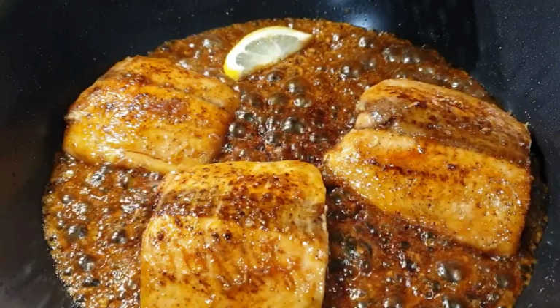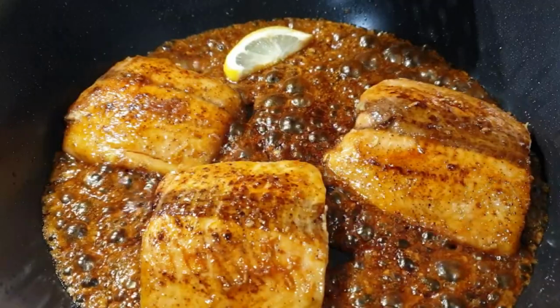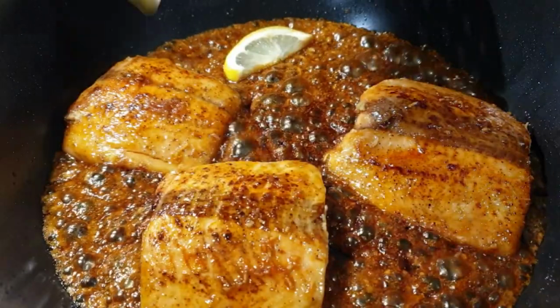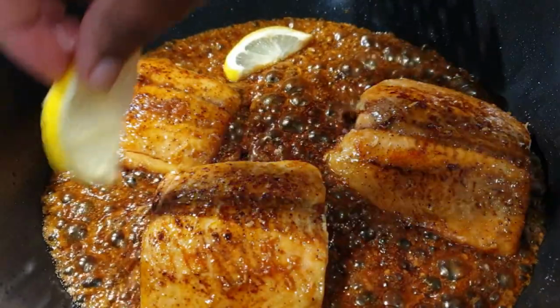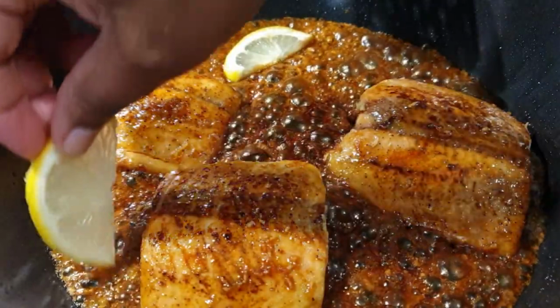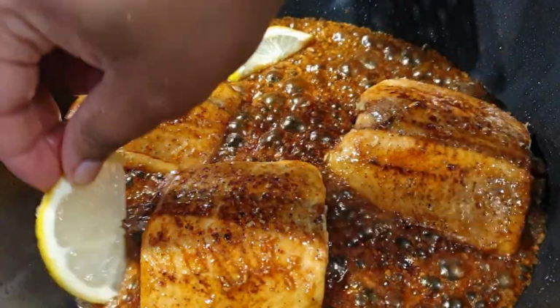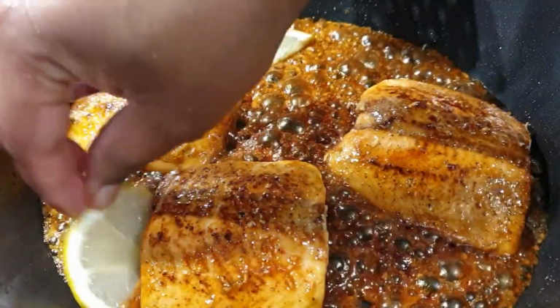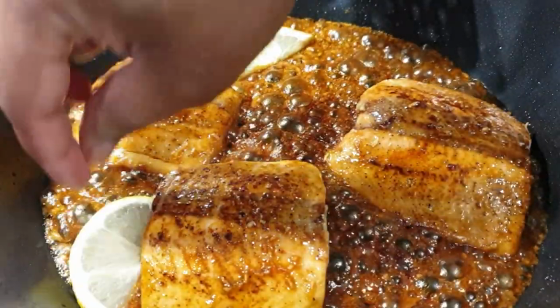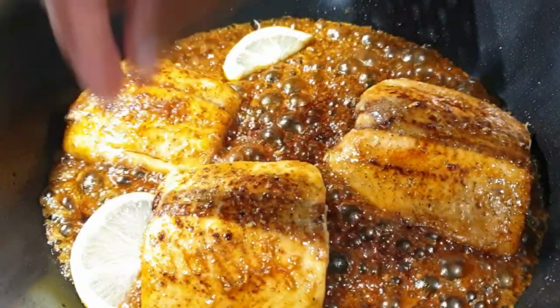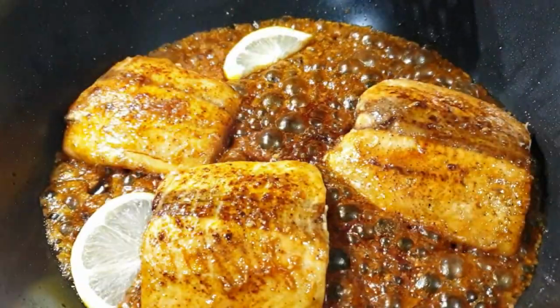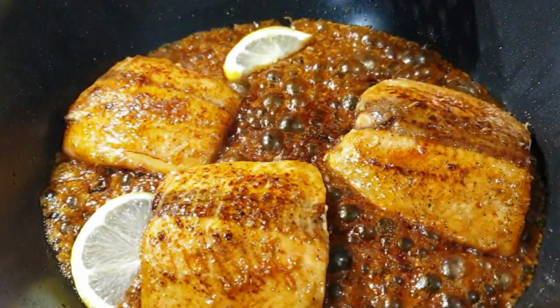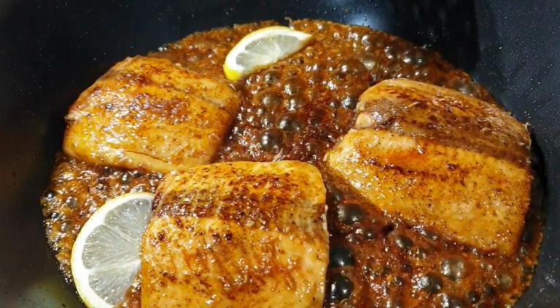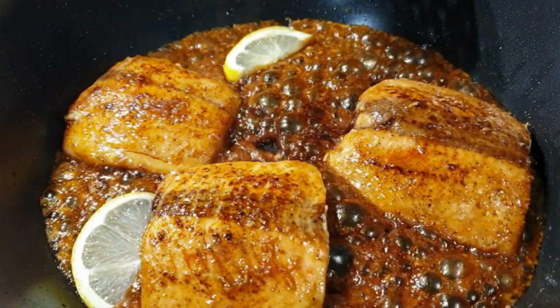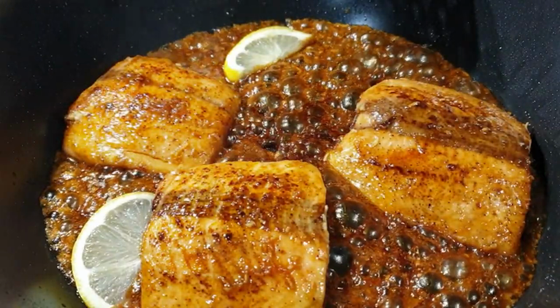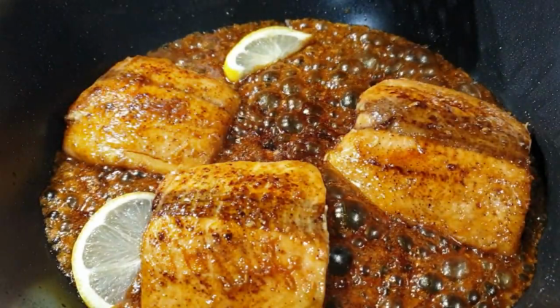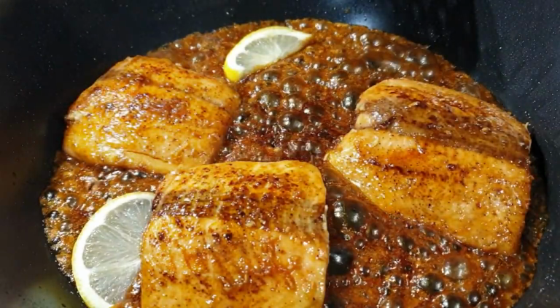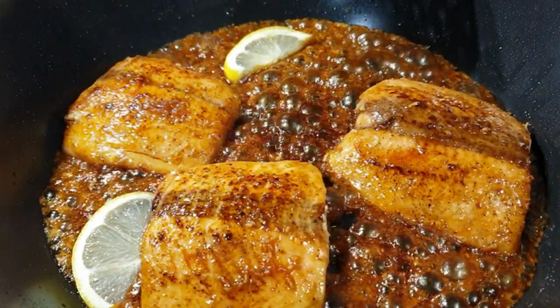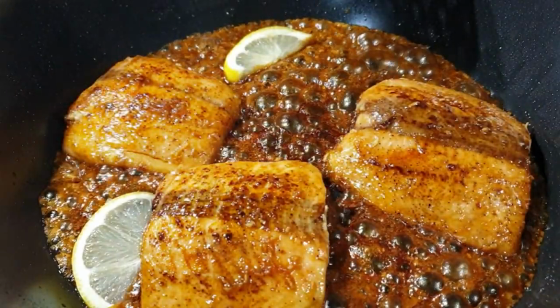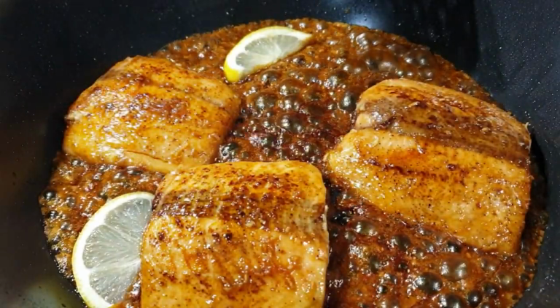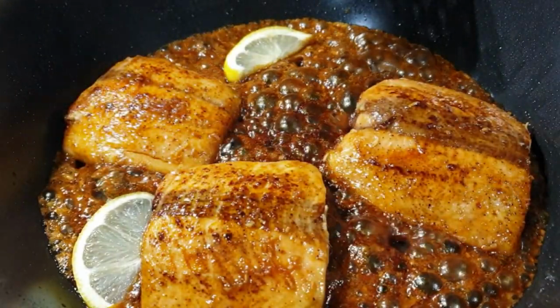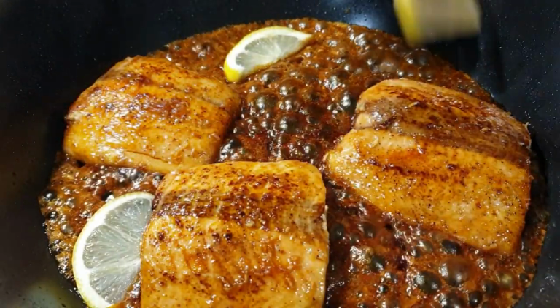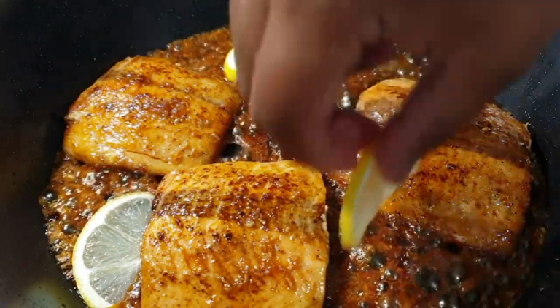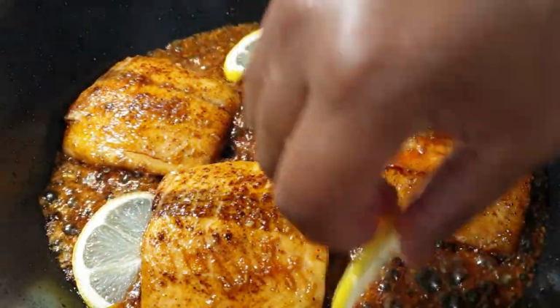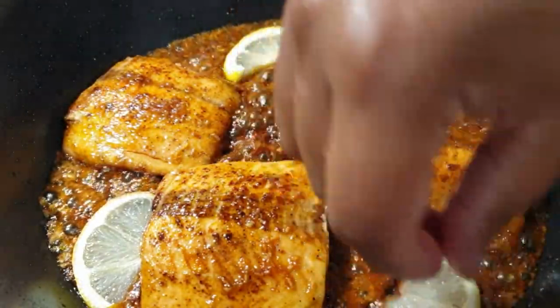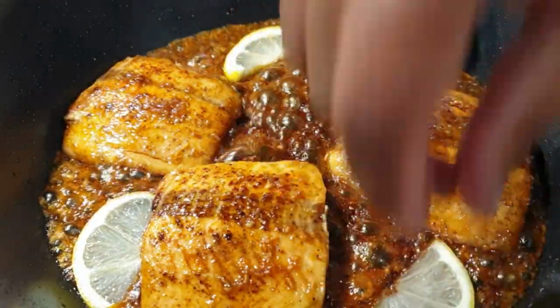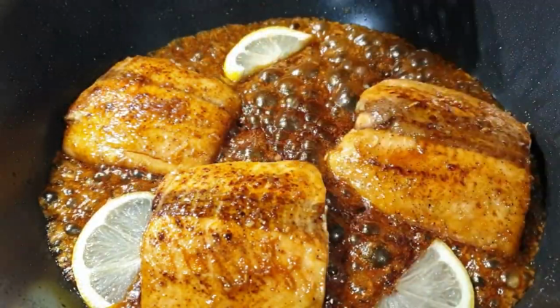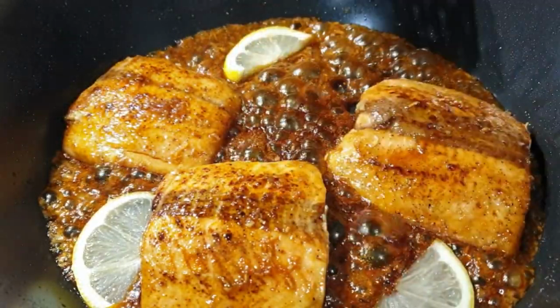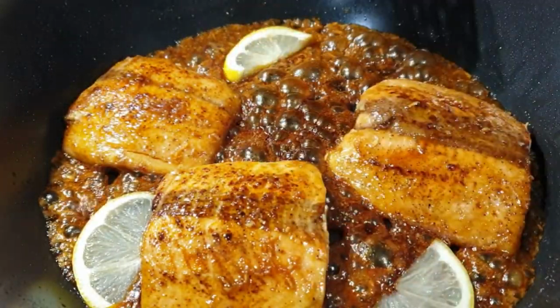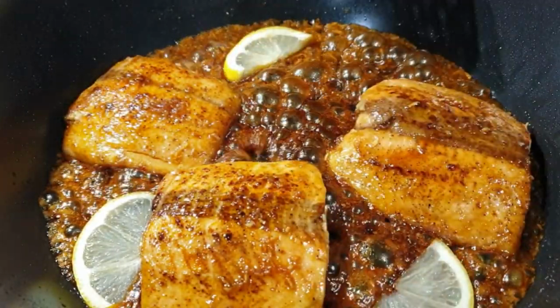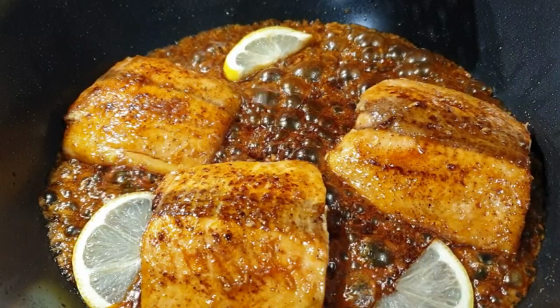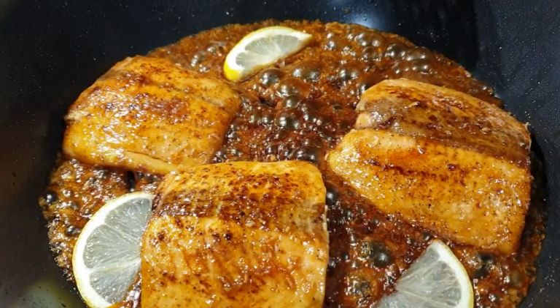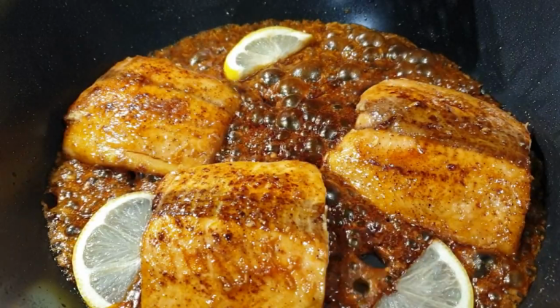Hello, welcome! Today I'll be sharing with you how to make delicious pan seared honey garlic salmon. Let's get started.